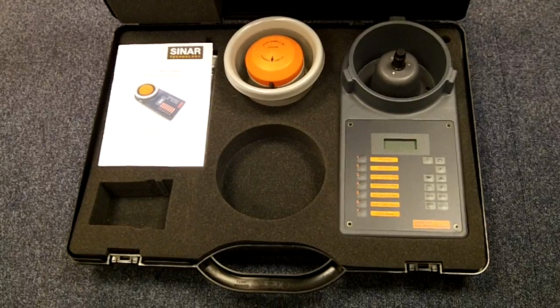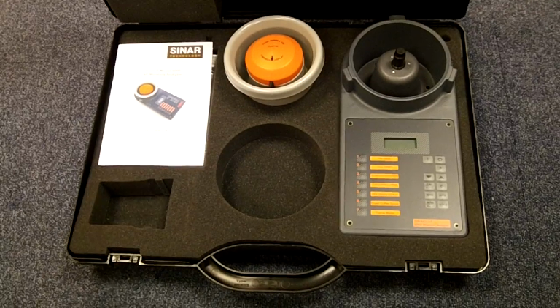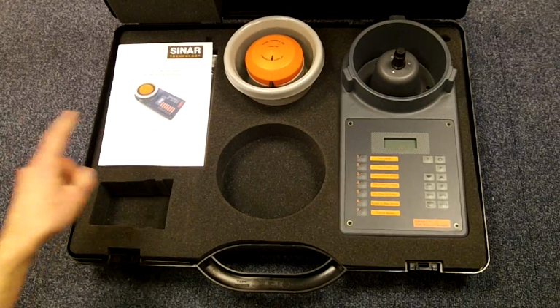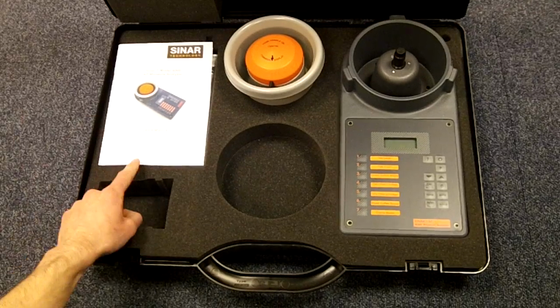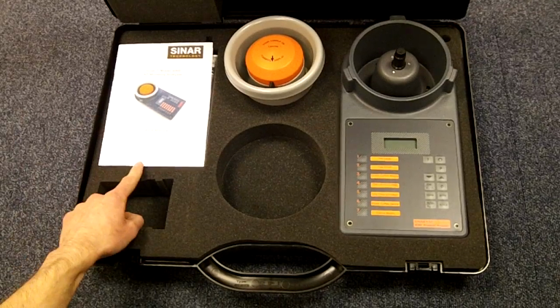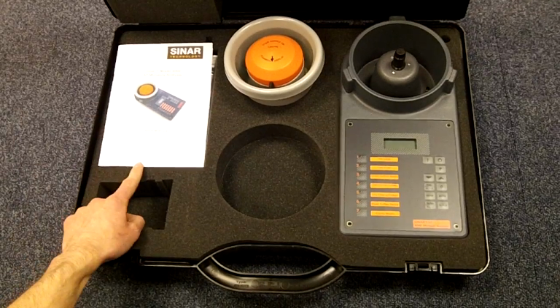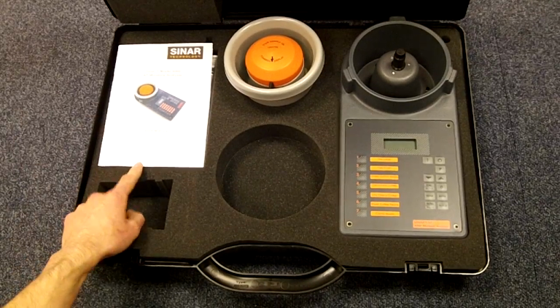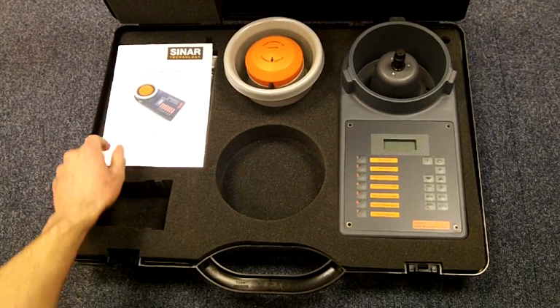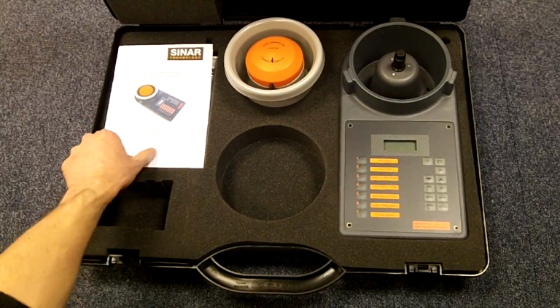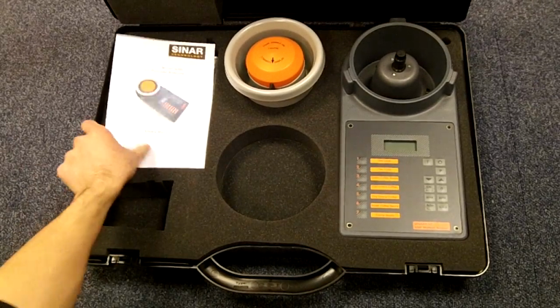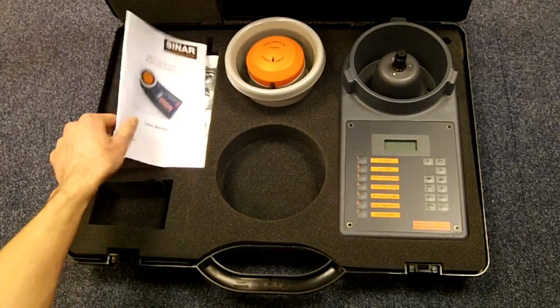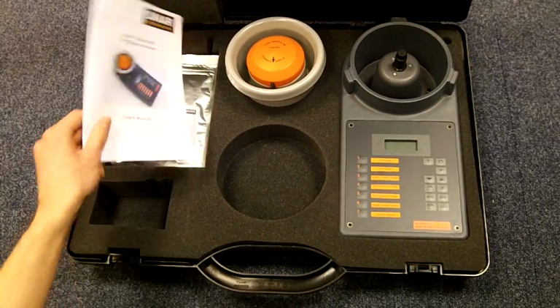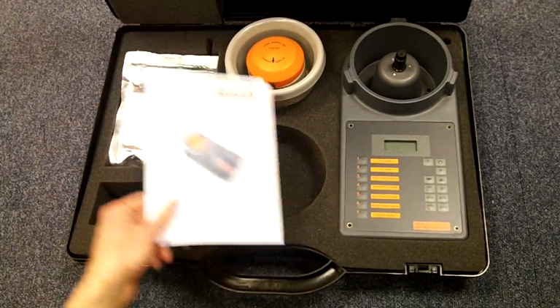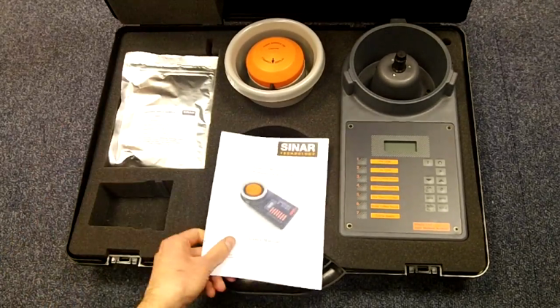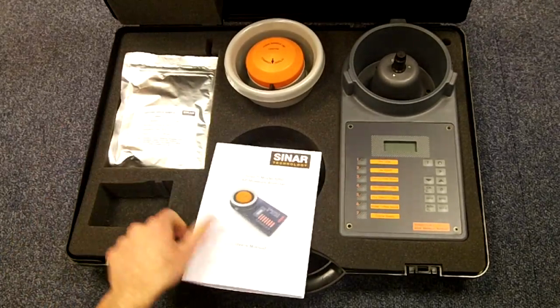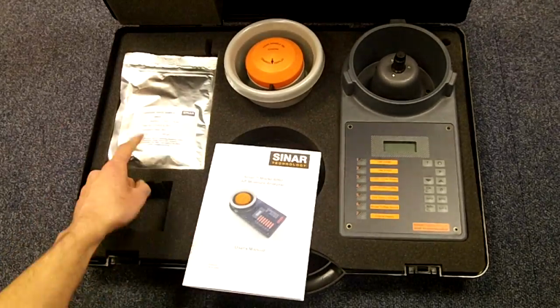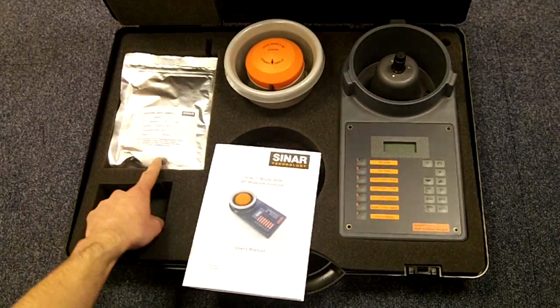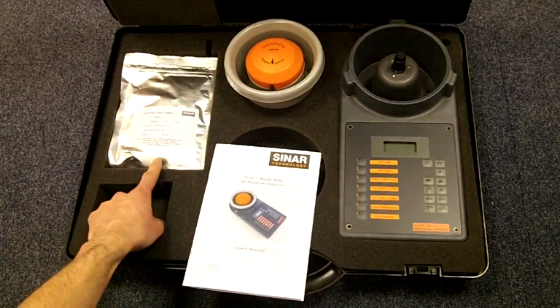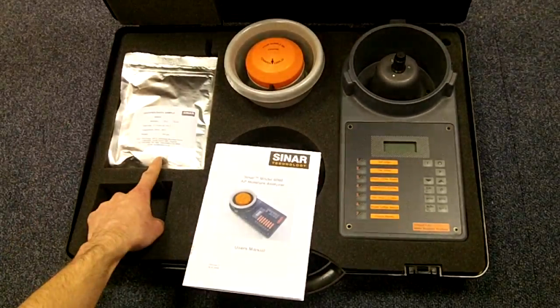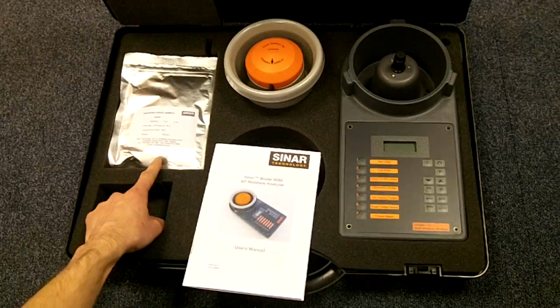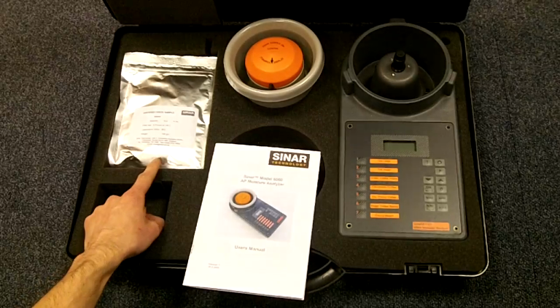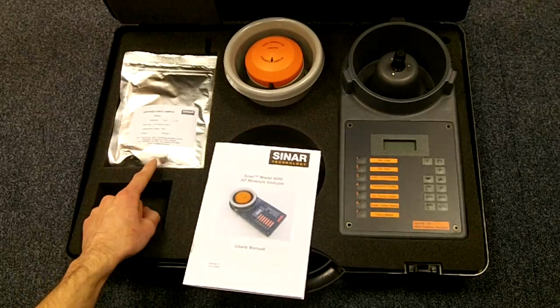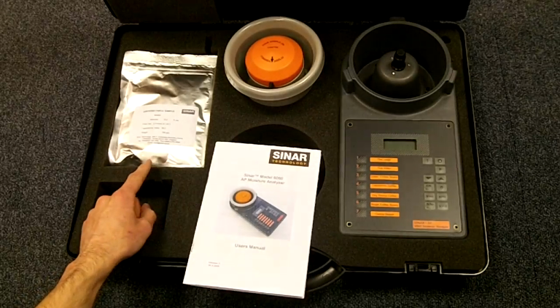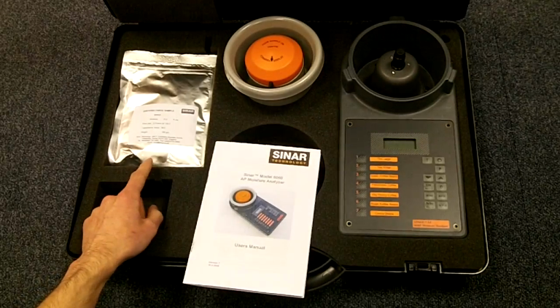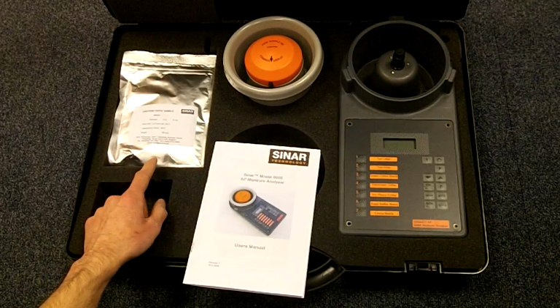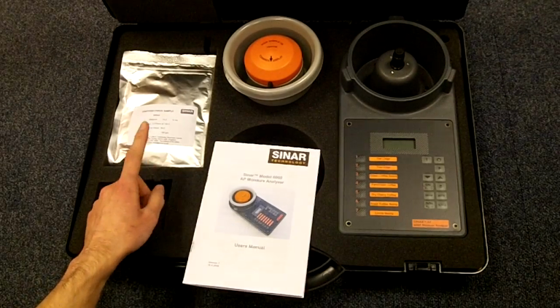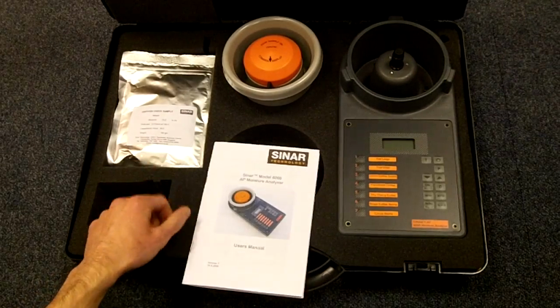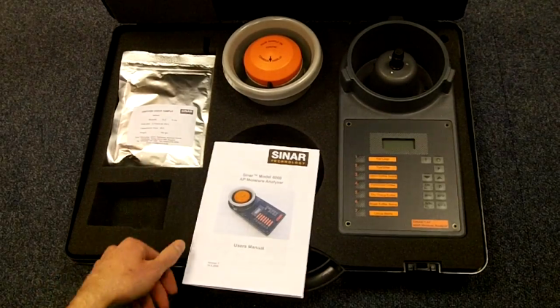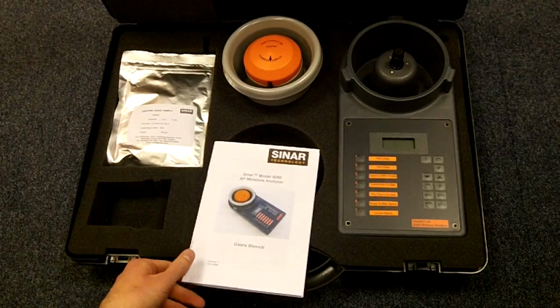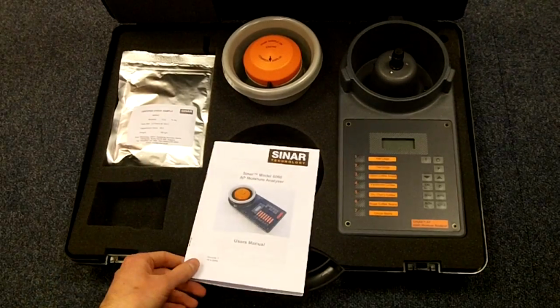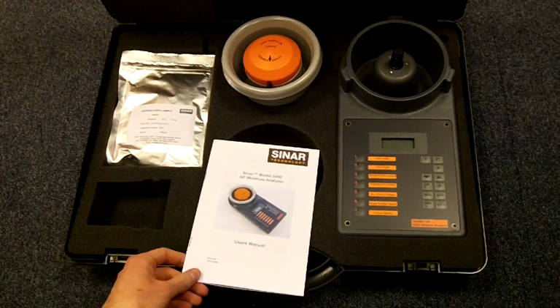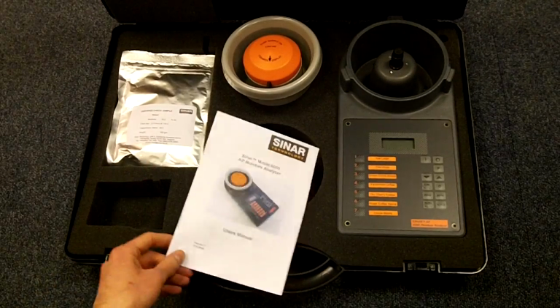You also have a user manual and a calibration sample for checking that the instrument is working properly when it arrives.